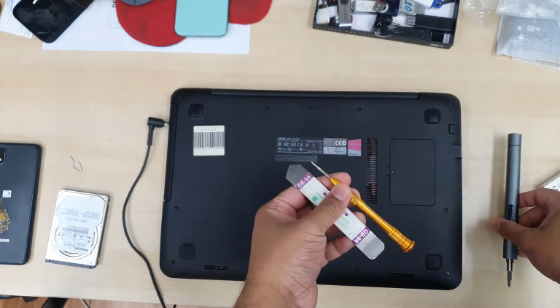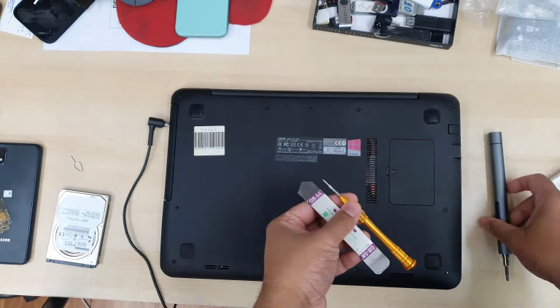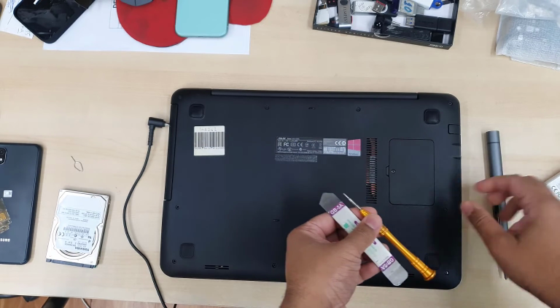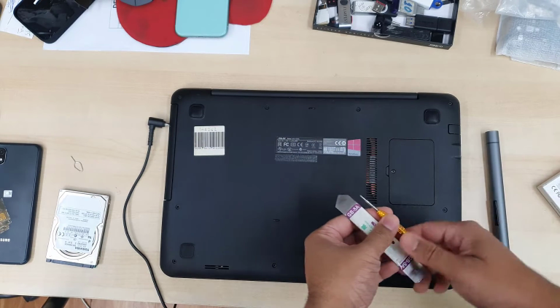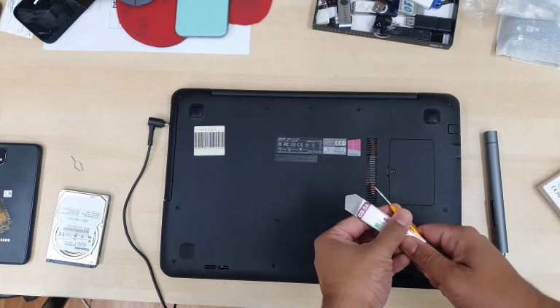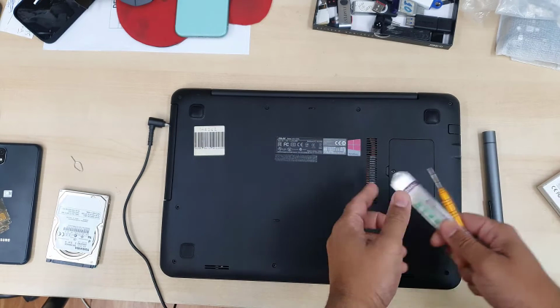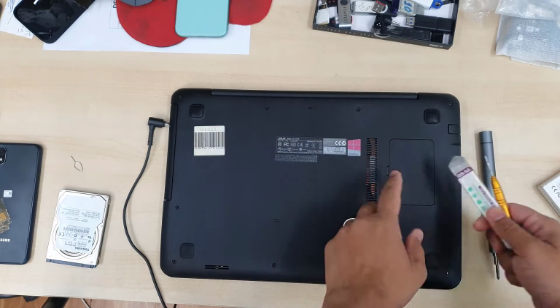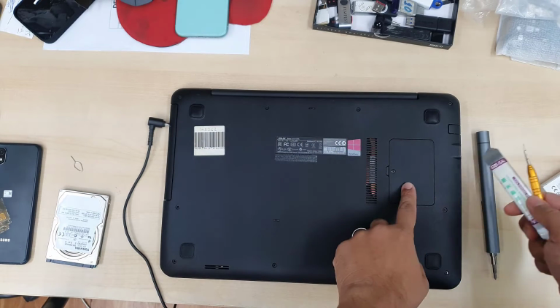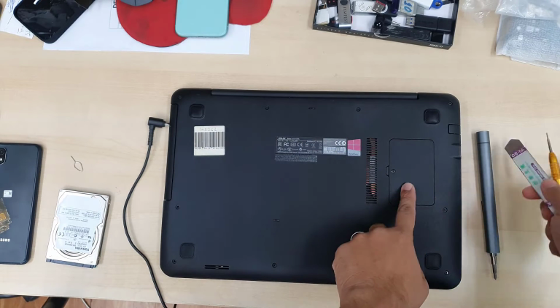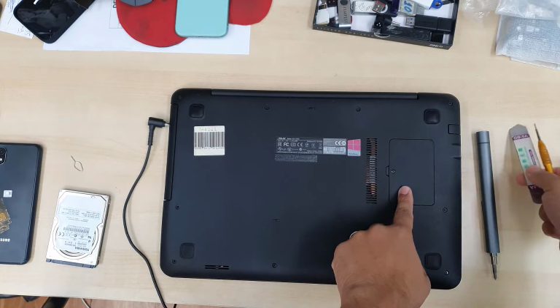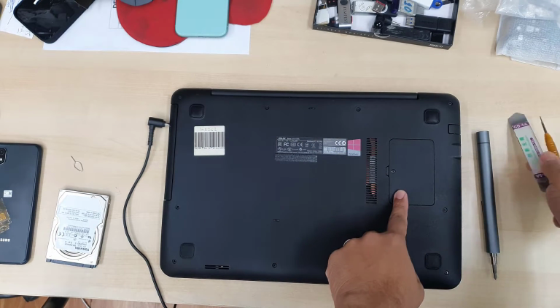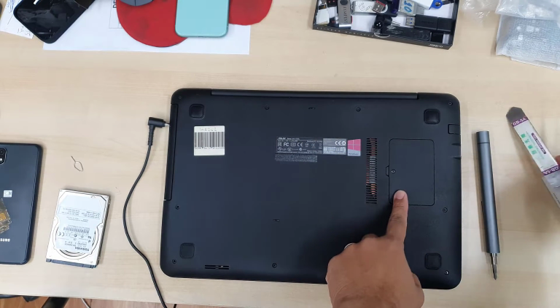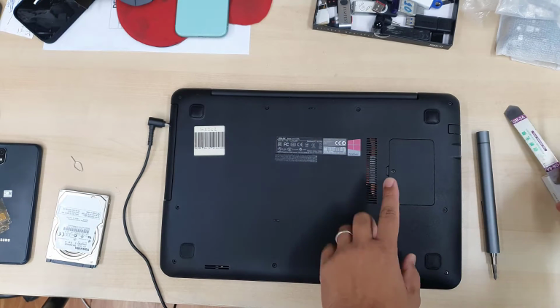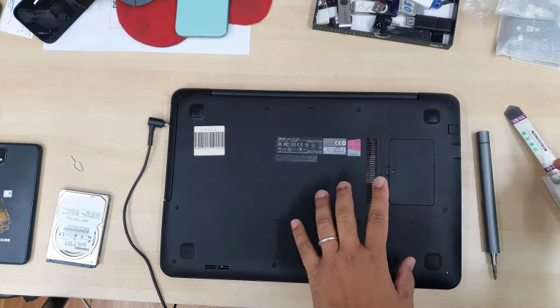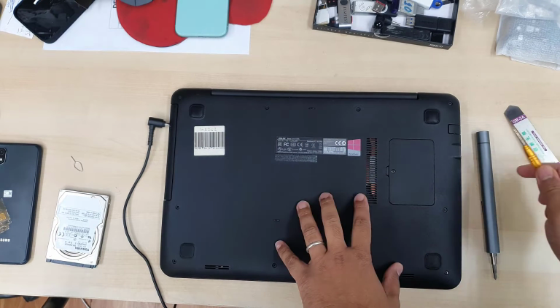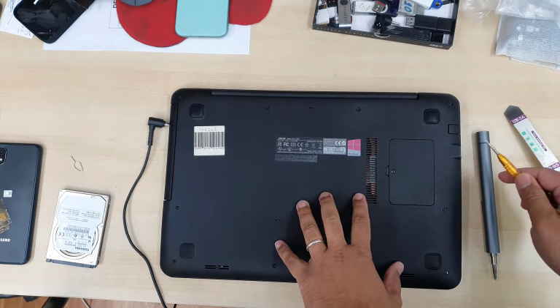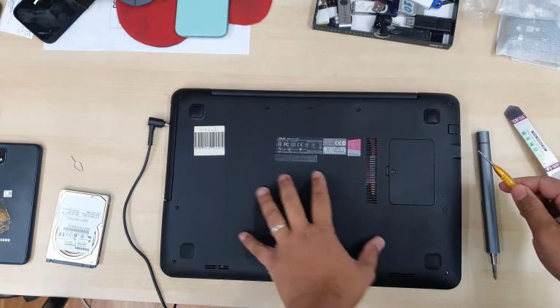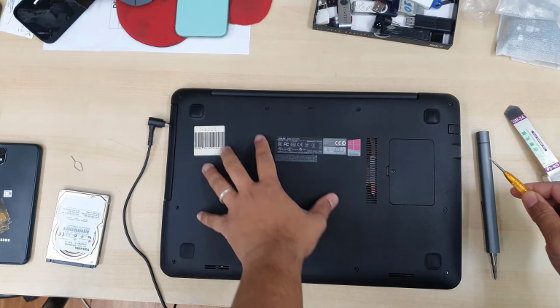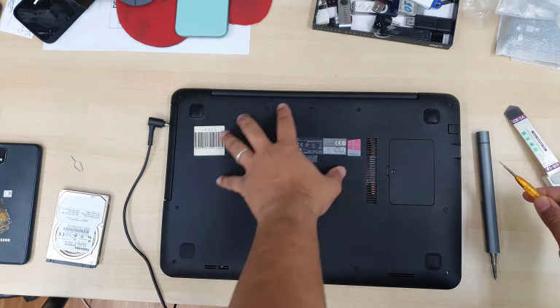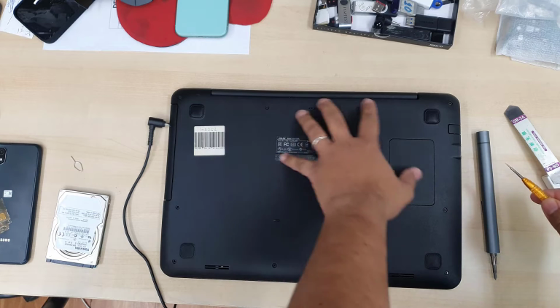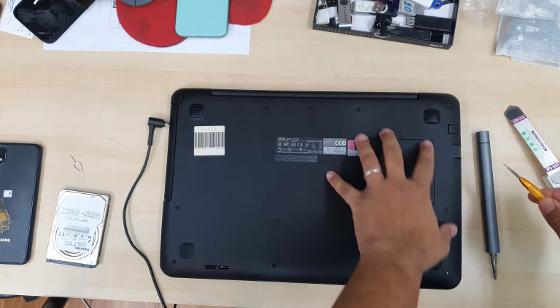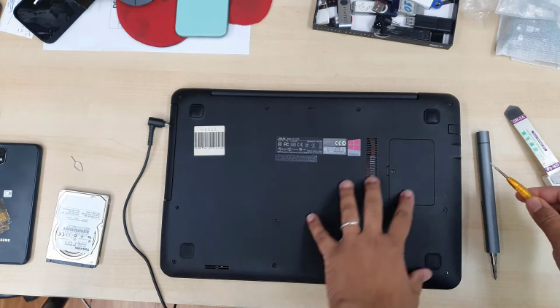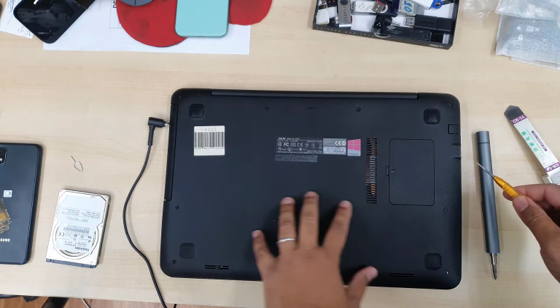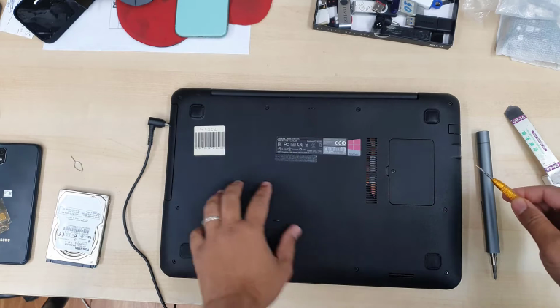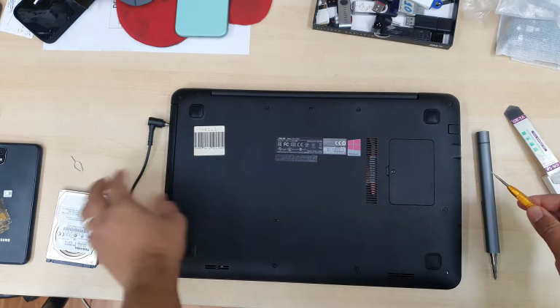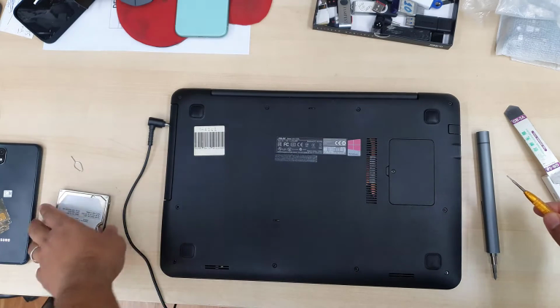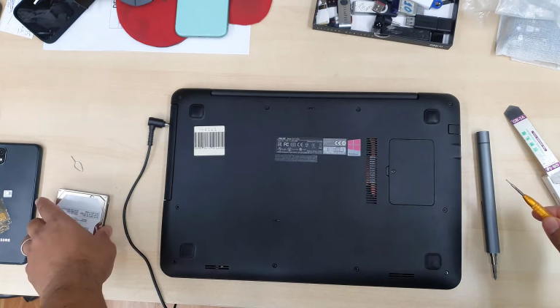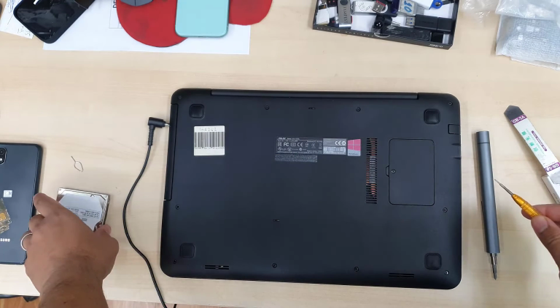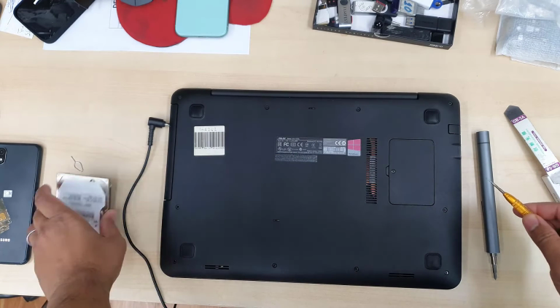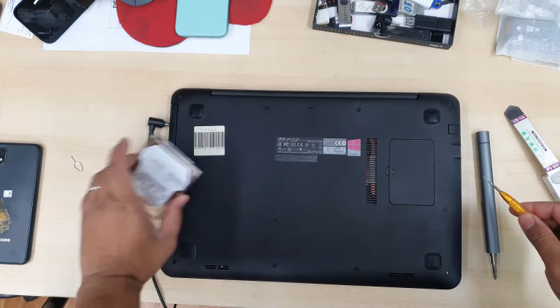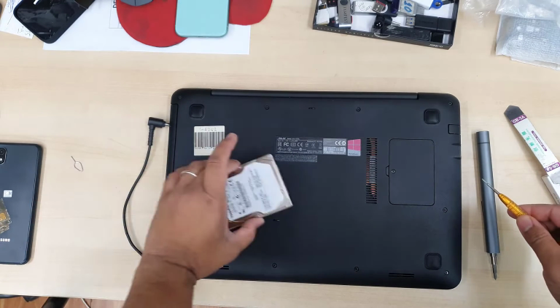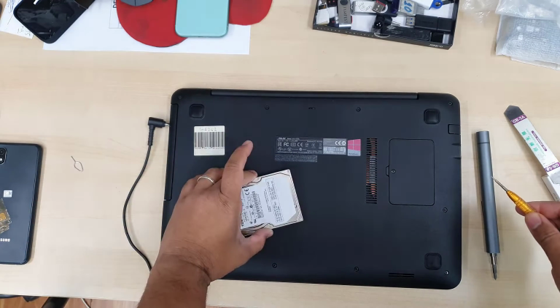To do the upgrade, we need a couple of basic tools: a flat opening tool and a Phillips screwdriver.